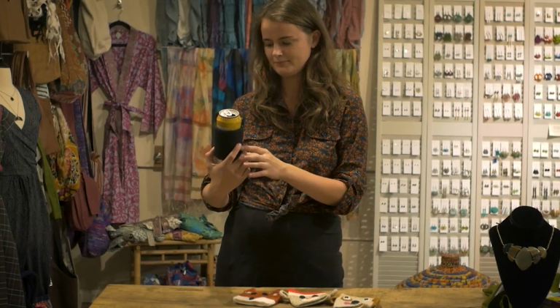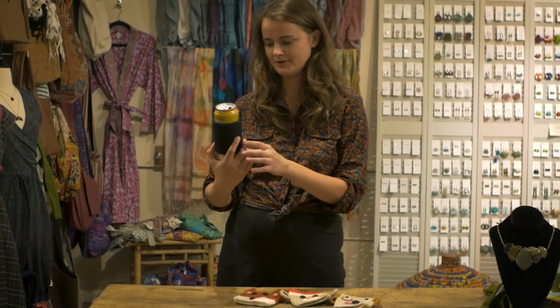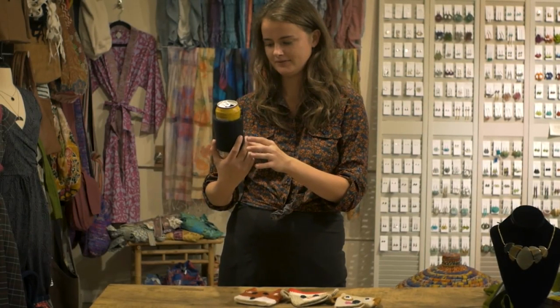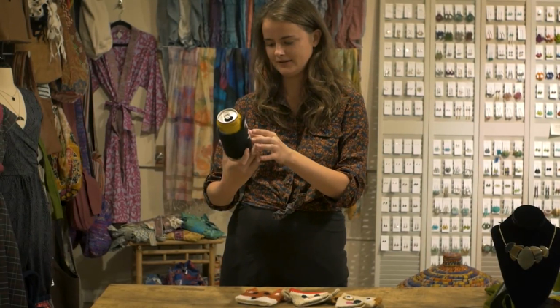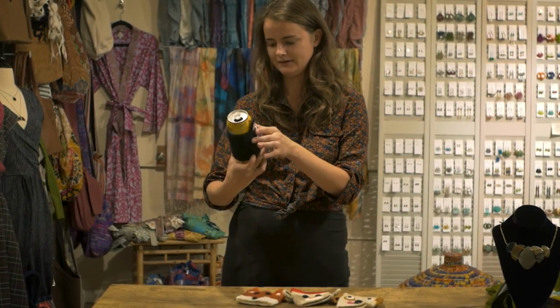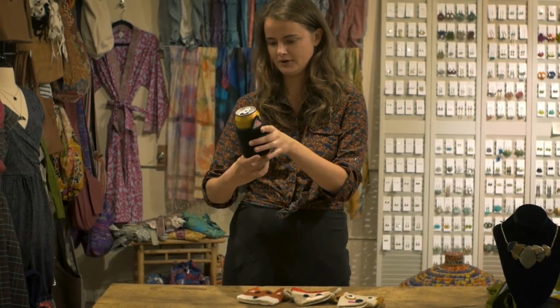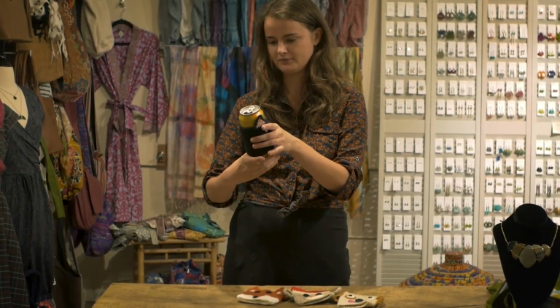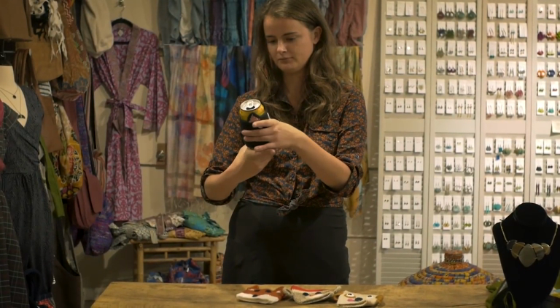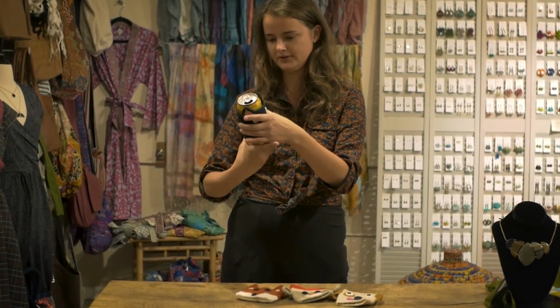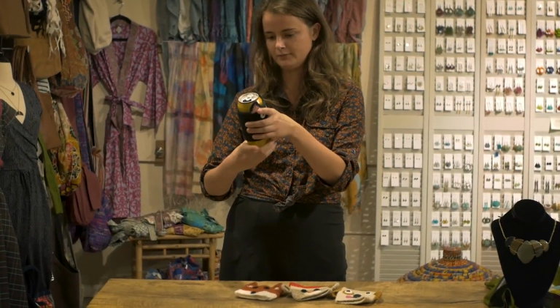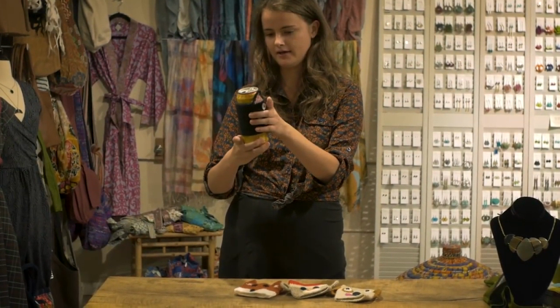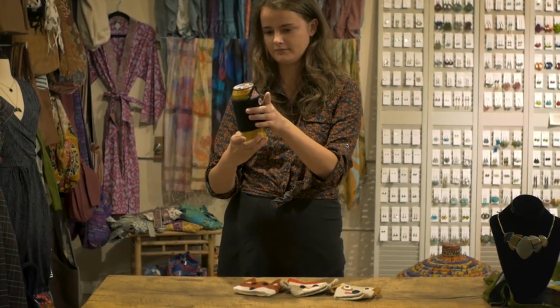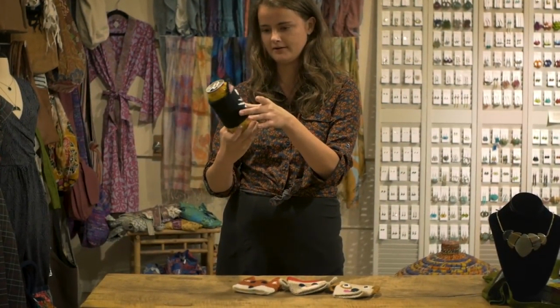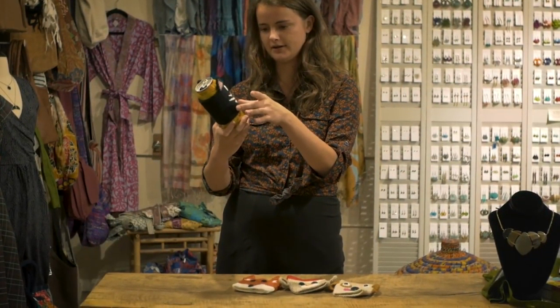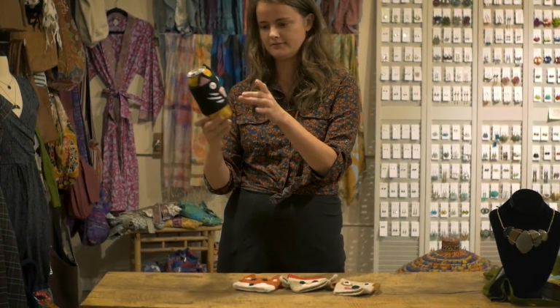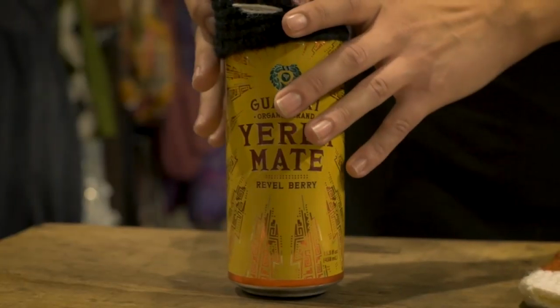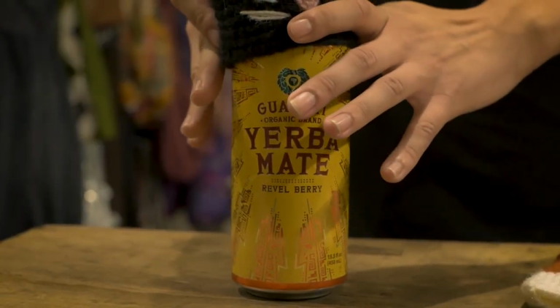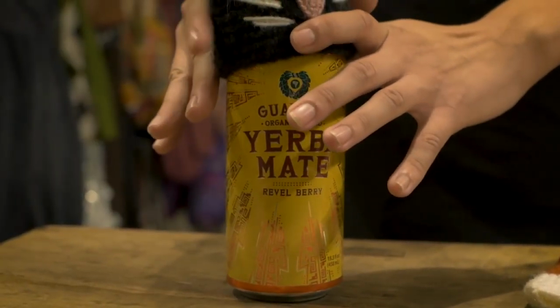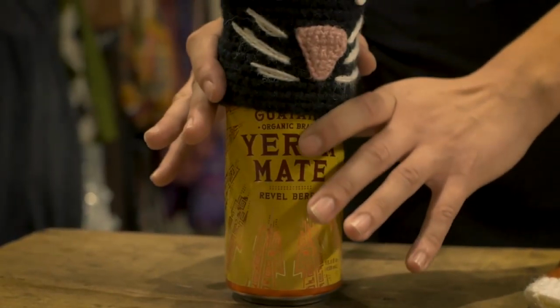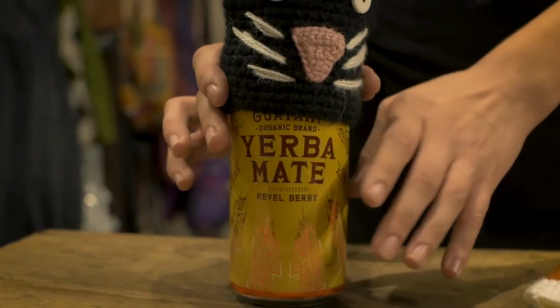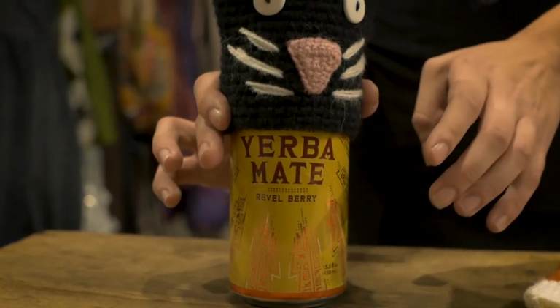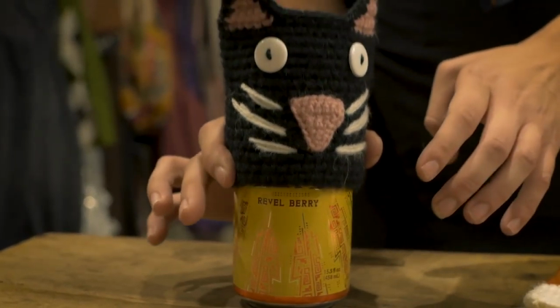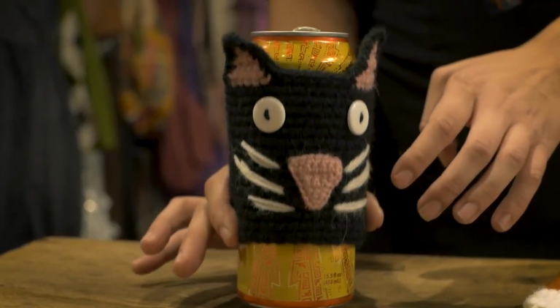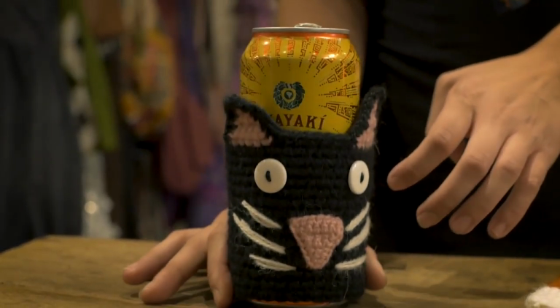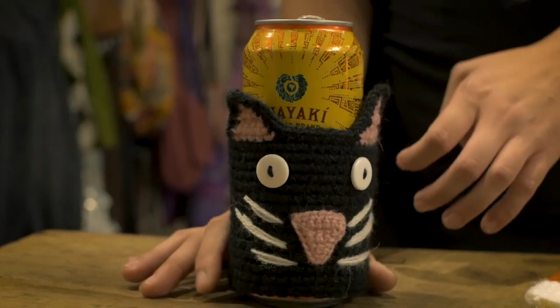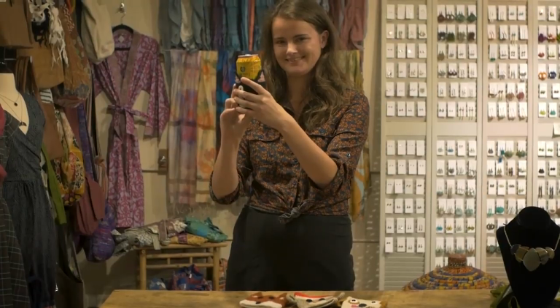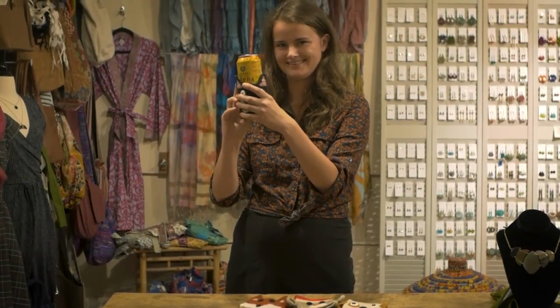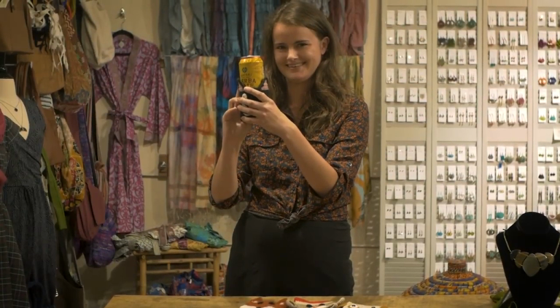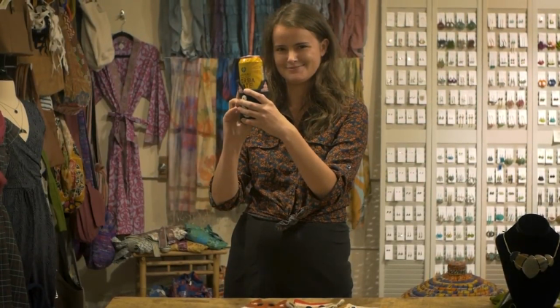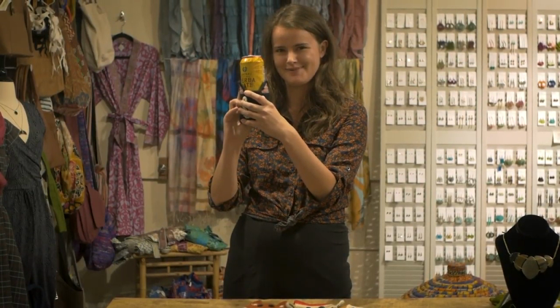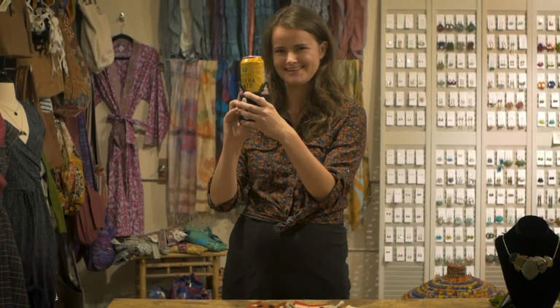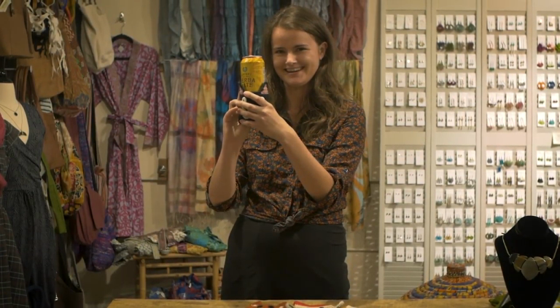Personally works really well around a can of Fairtrade Yerba Mate.